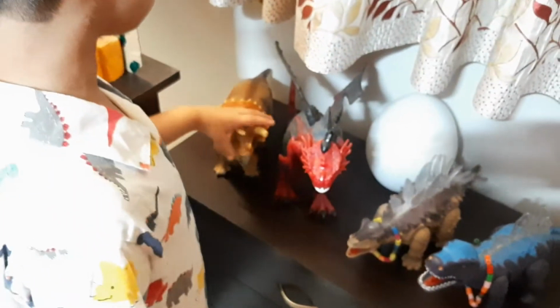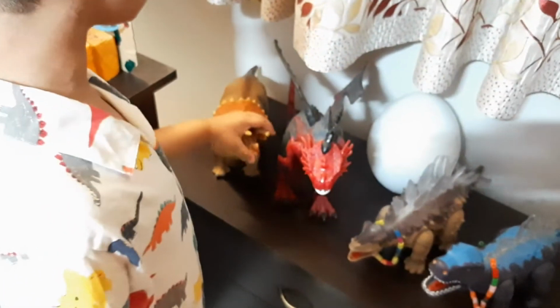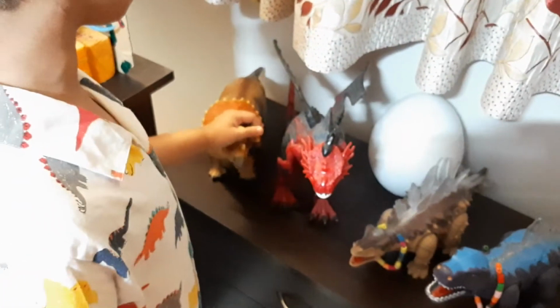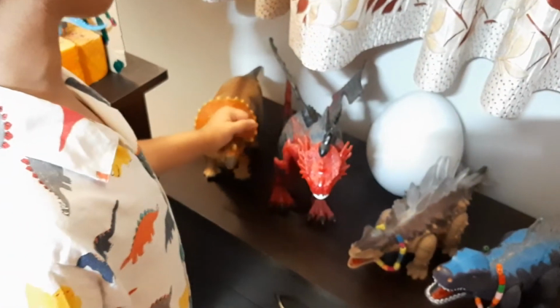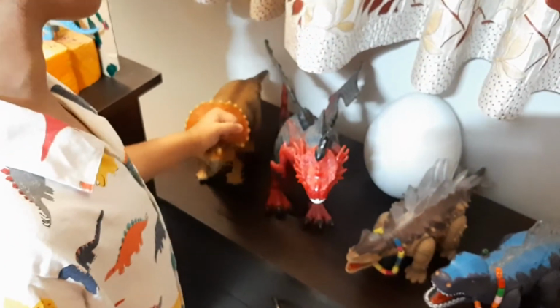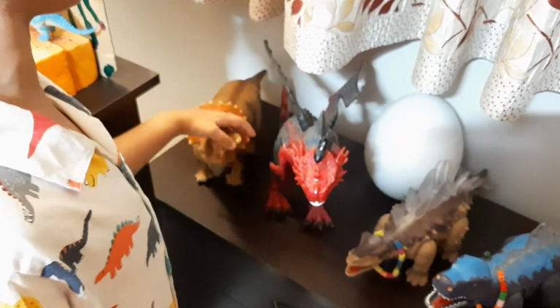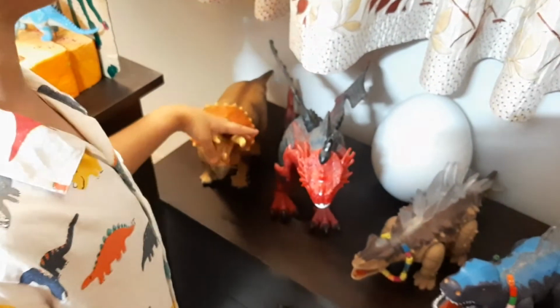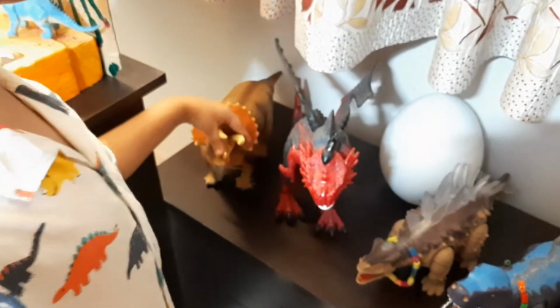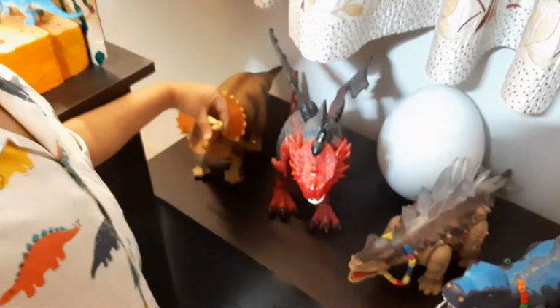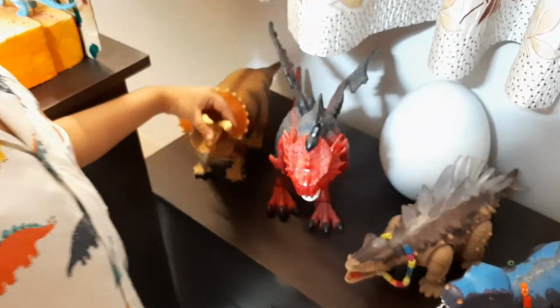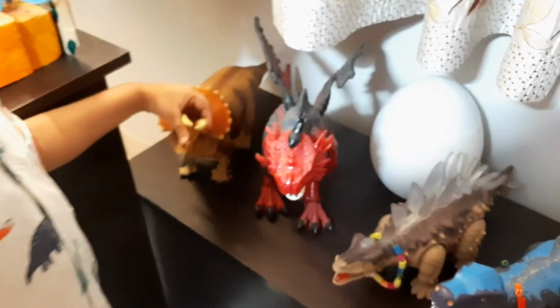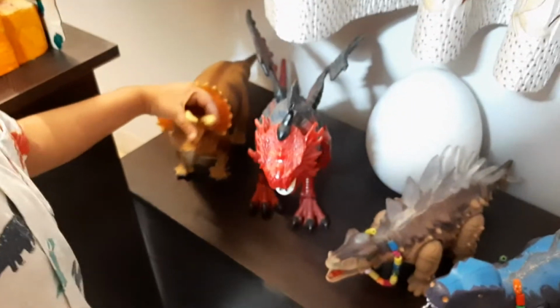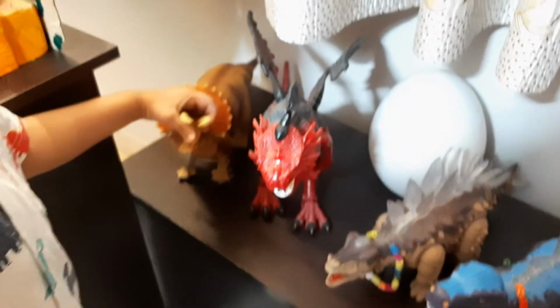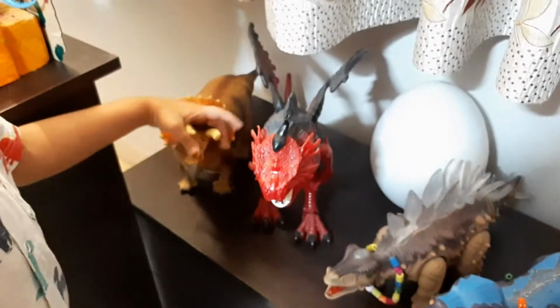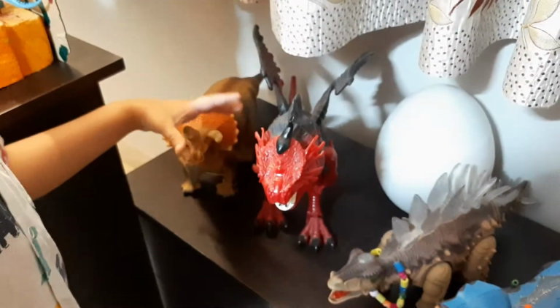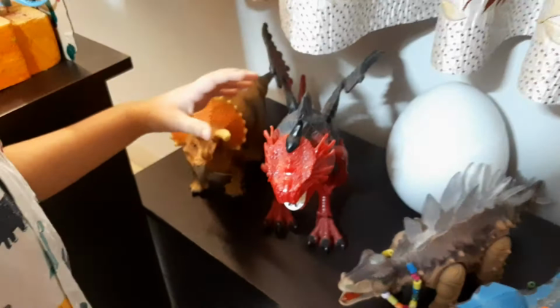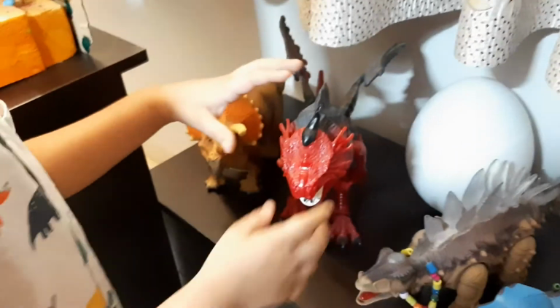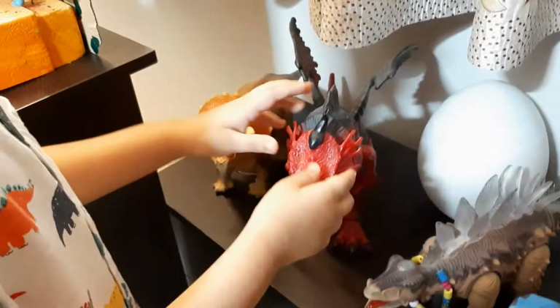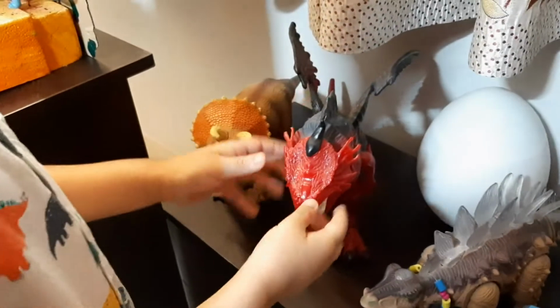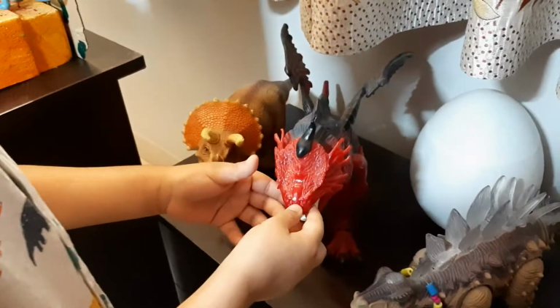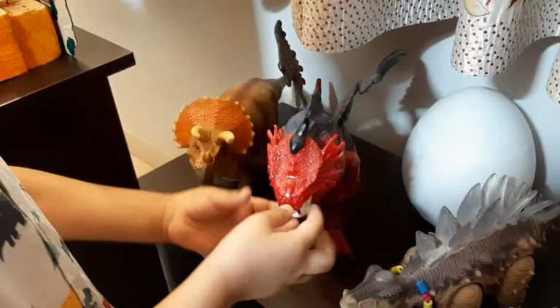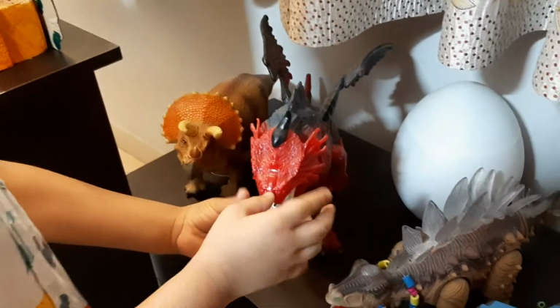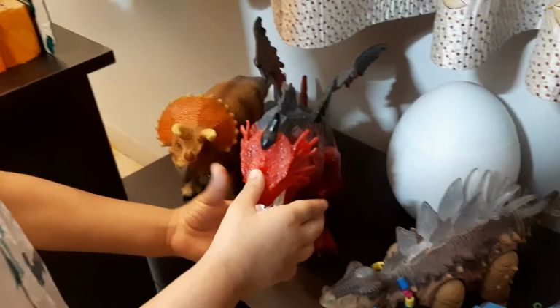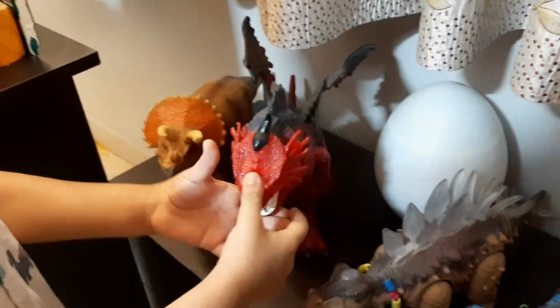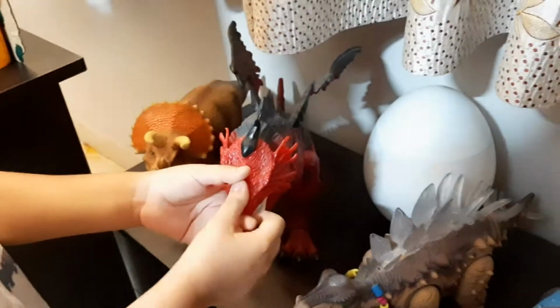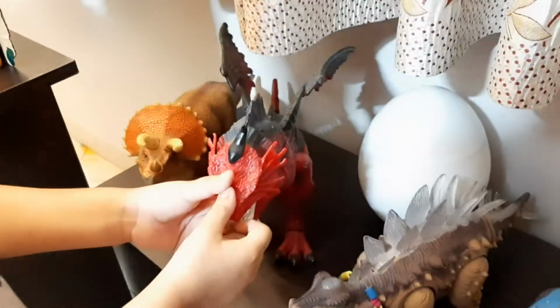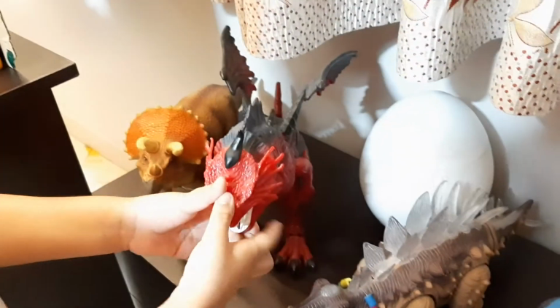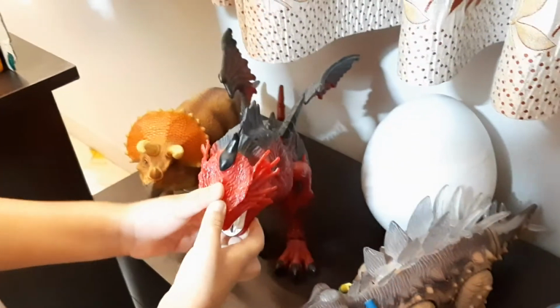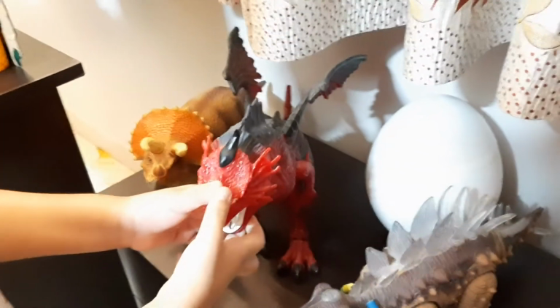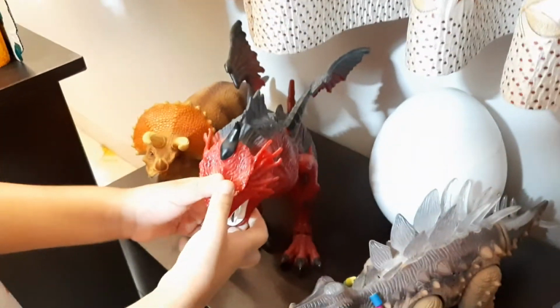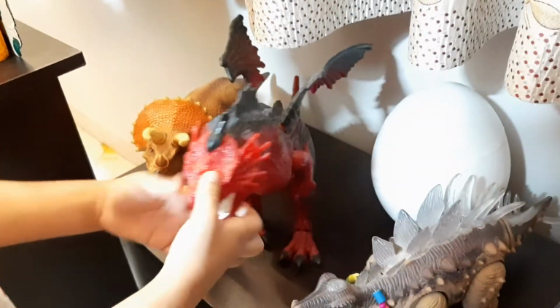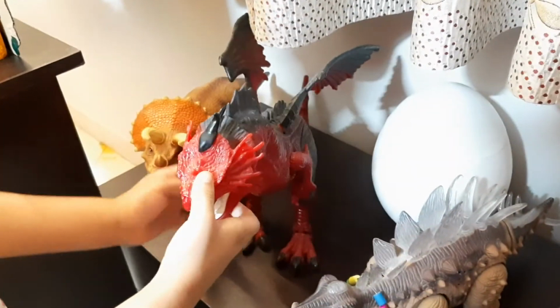And Triceratops only have three horns. And this is a triangle, bigger than T-Rex.